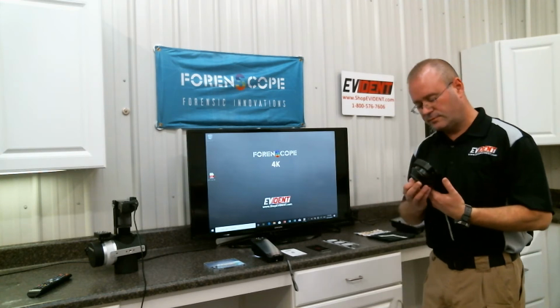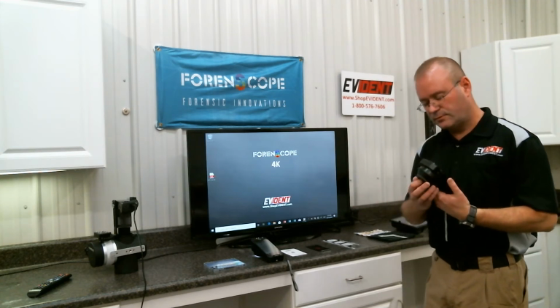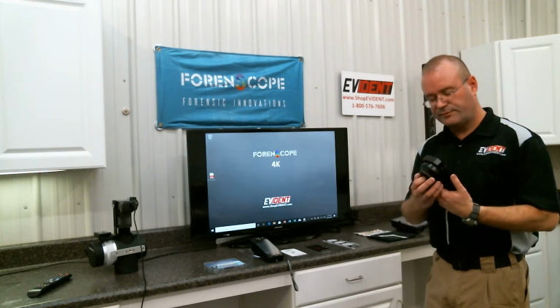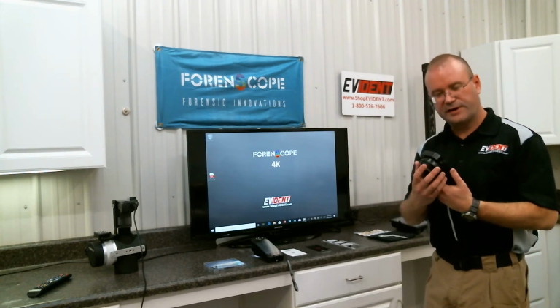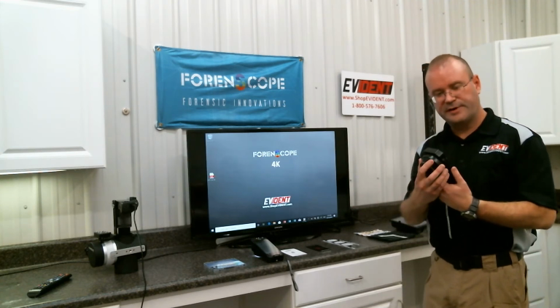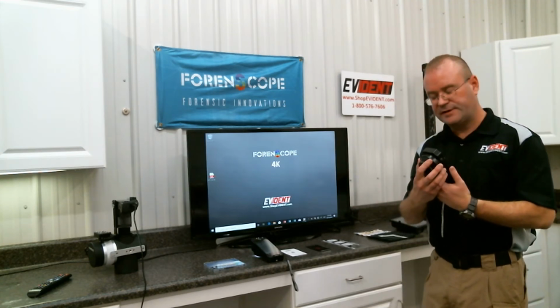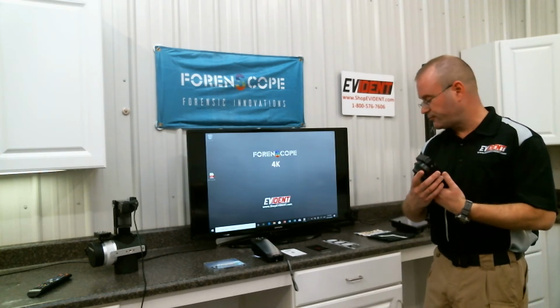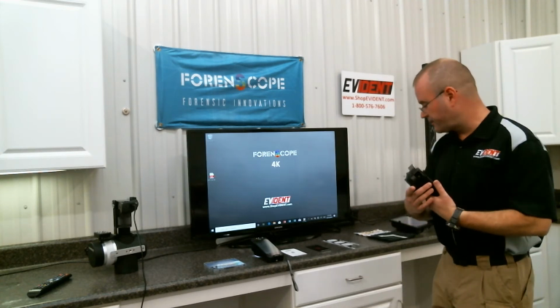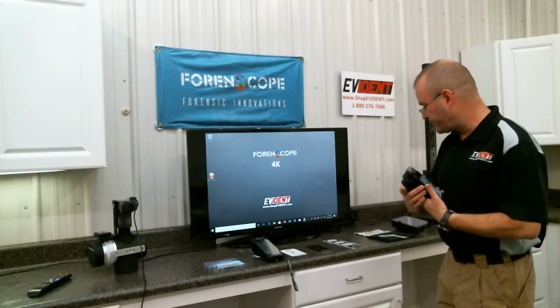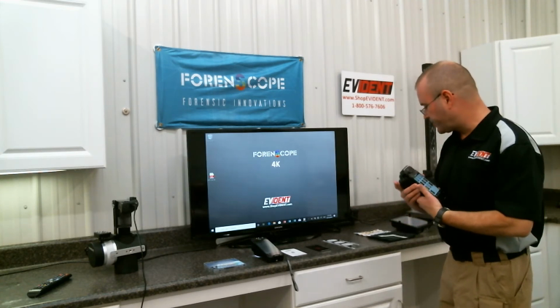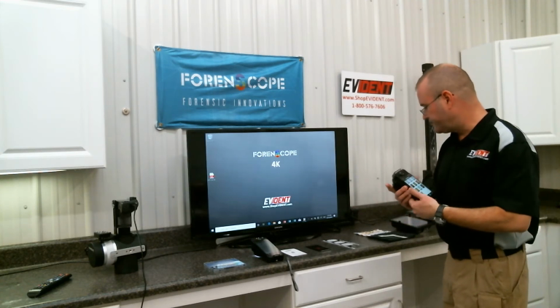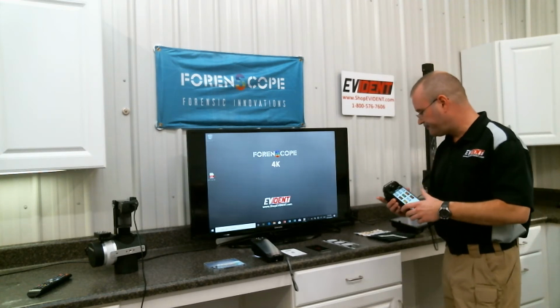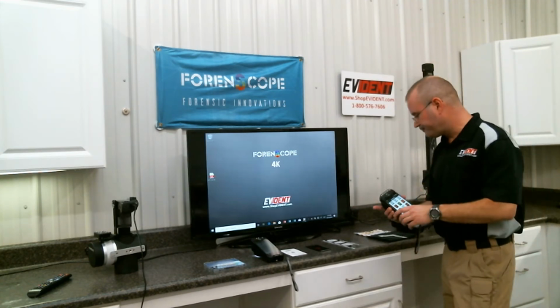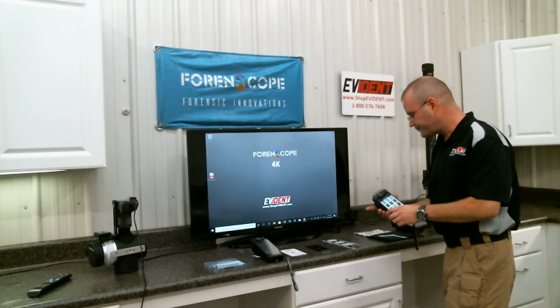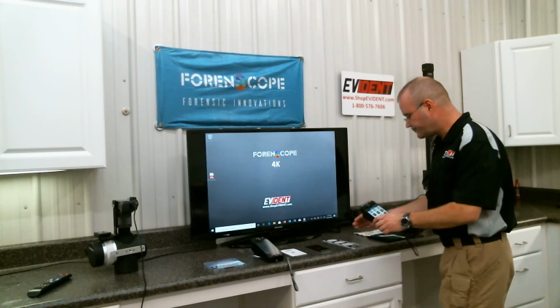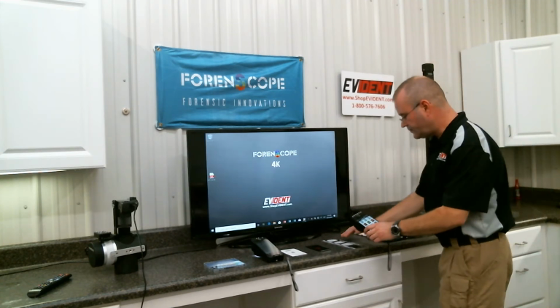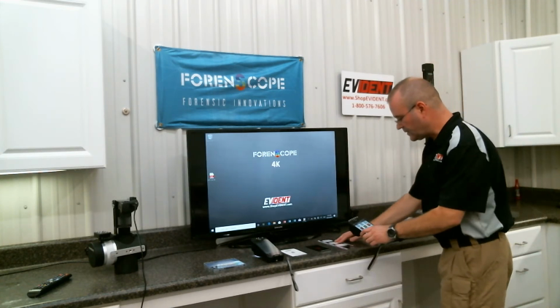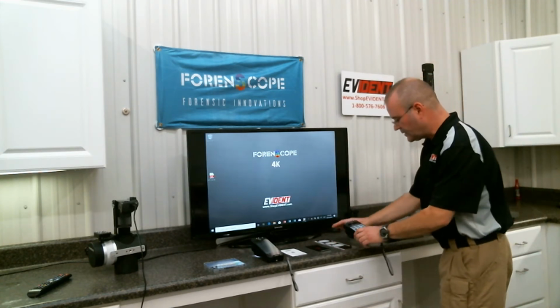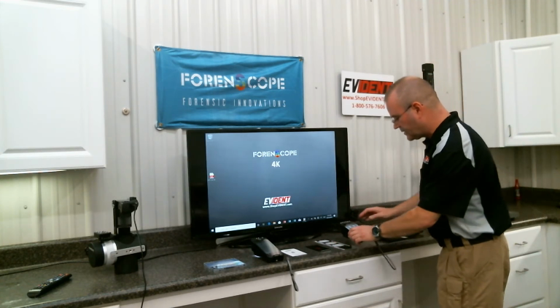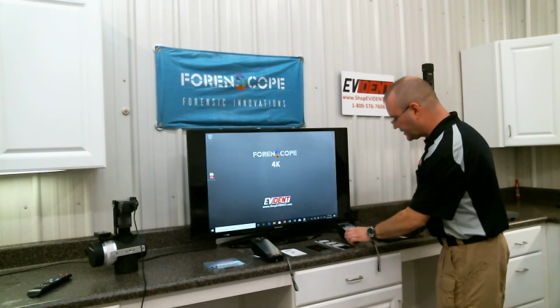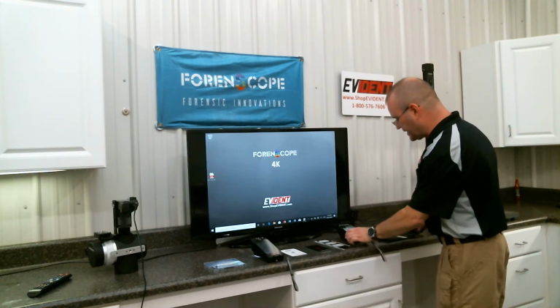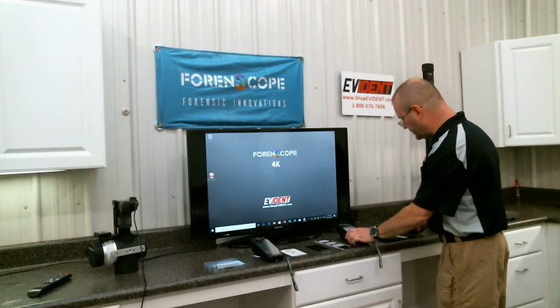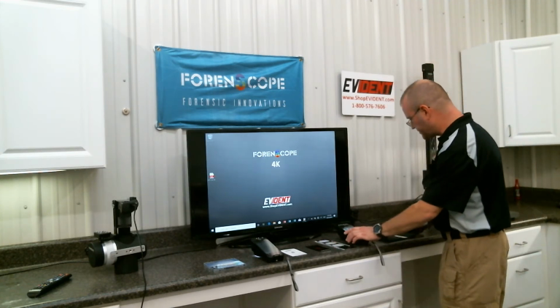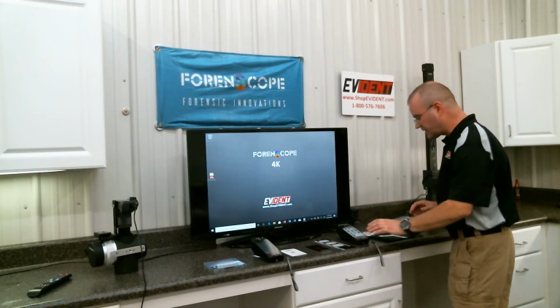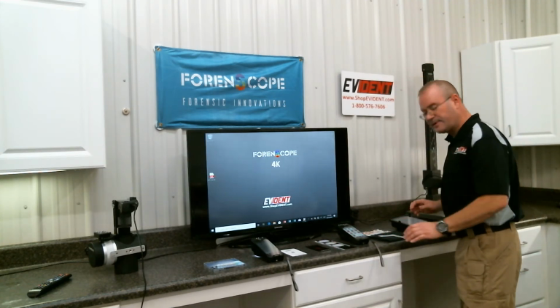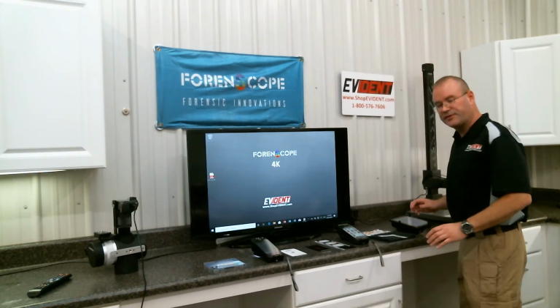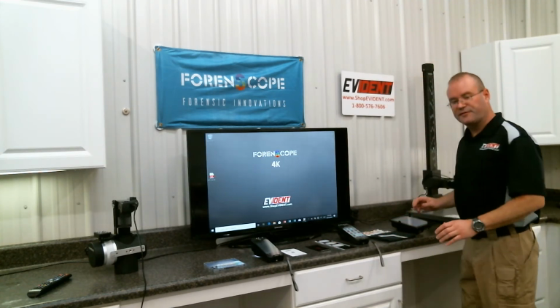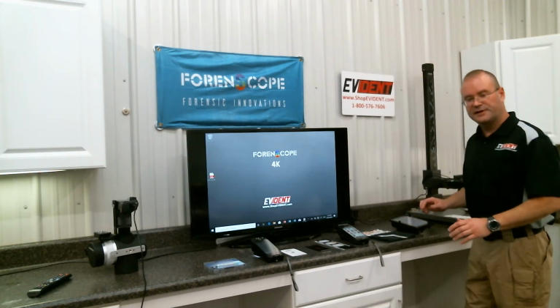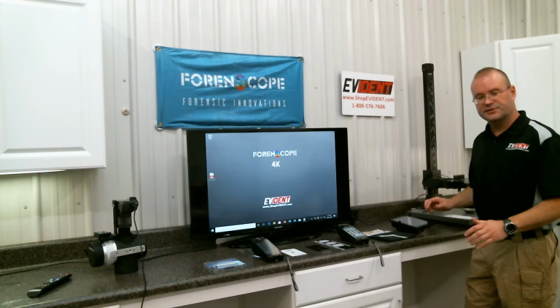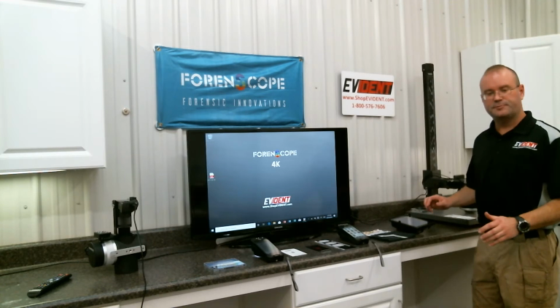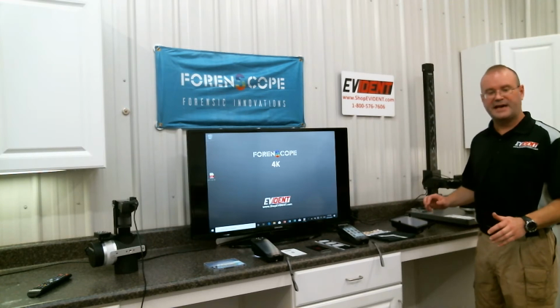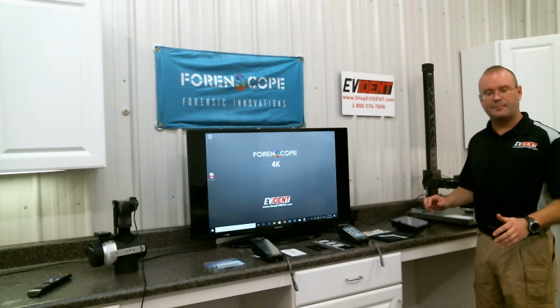It's a great tool for investigating sexual assaults. Easy device to use. Very affordable. We recommend this for everybody. Now let's talk about the Forenscope tablet.